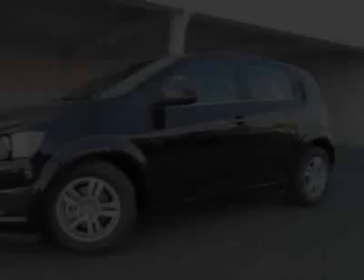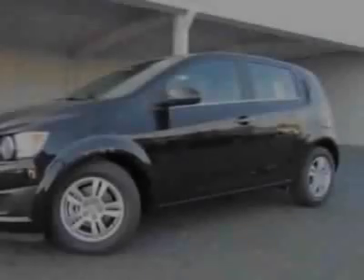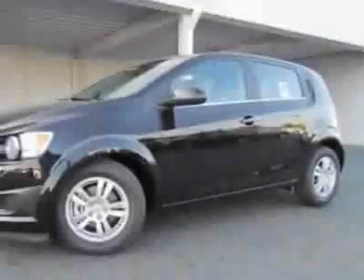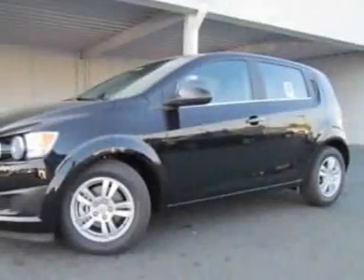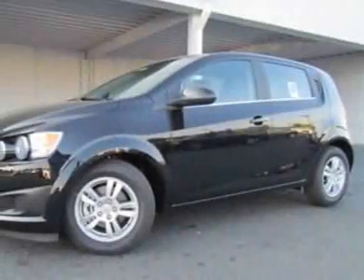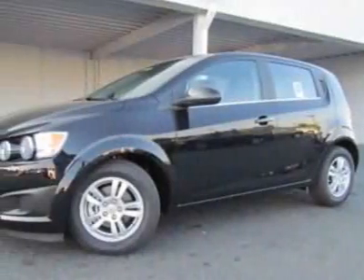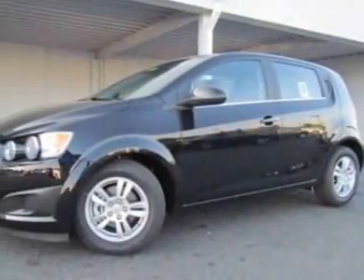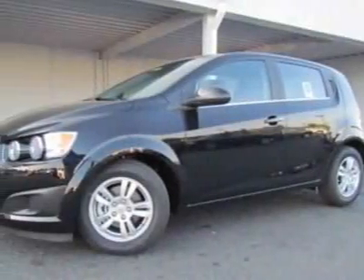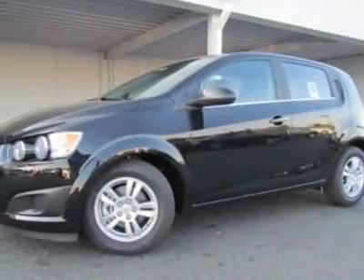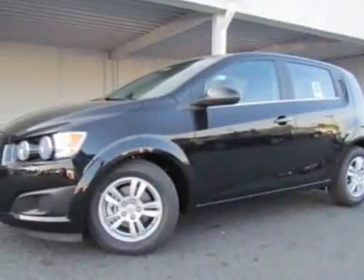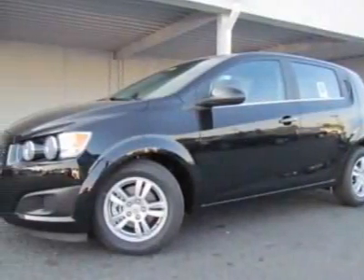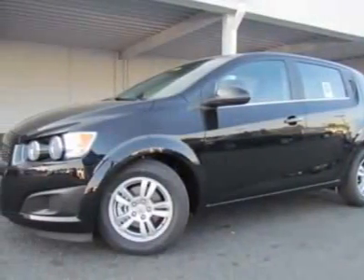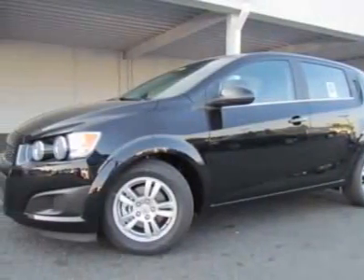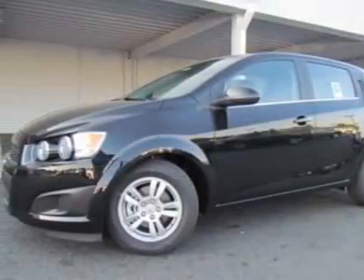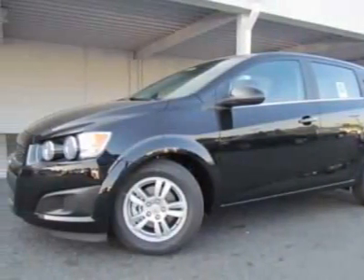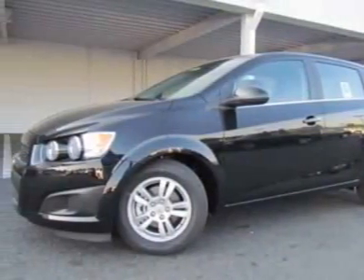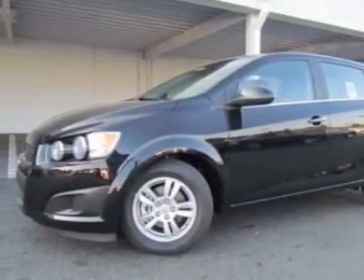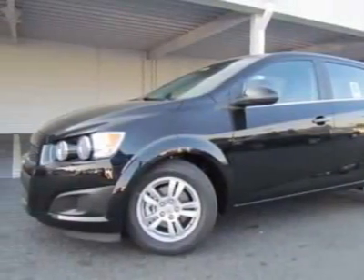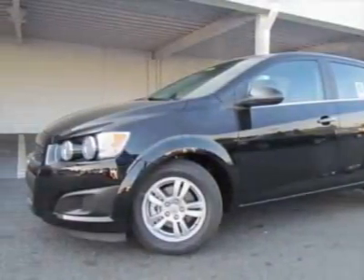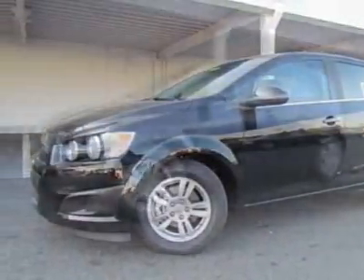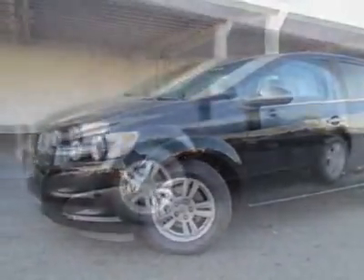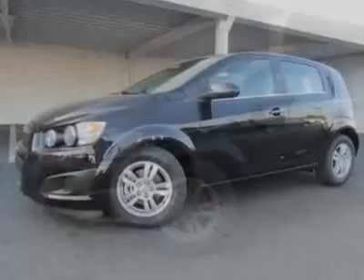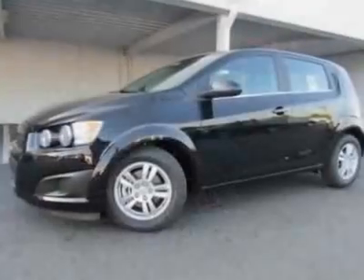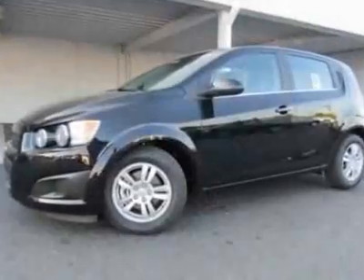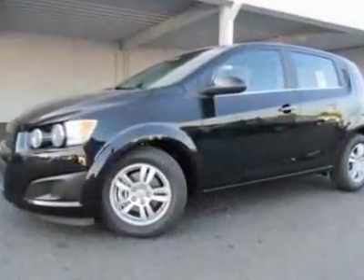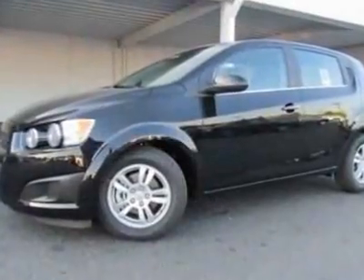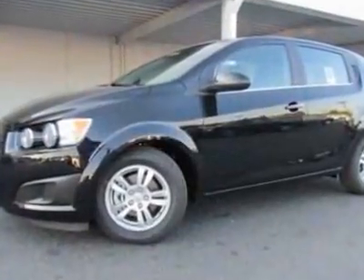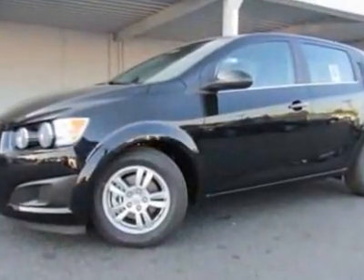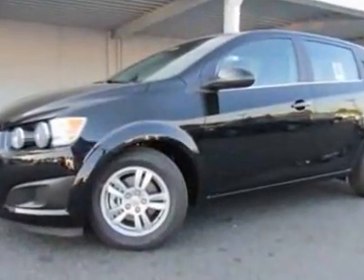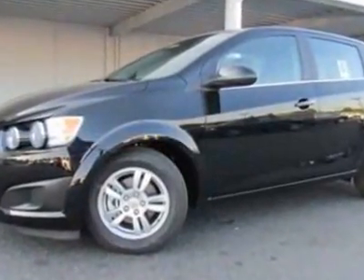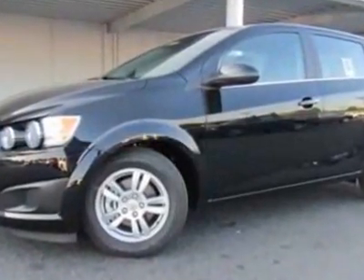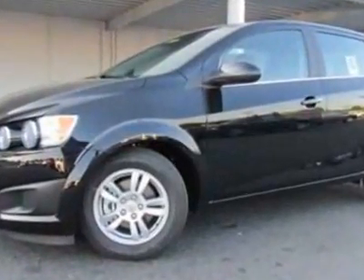Look at this new 2012 Chevrolet Sonic. For your protection, this vehicle has a full factory warranty.